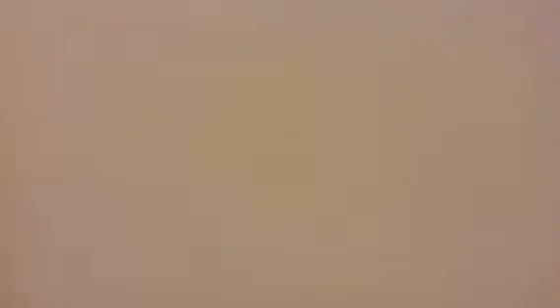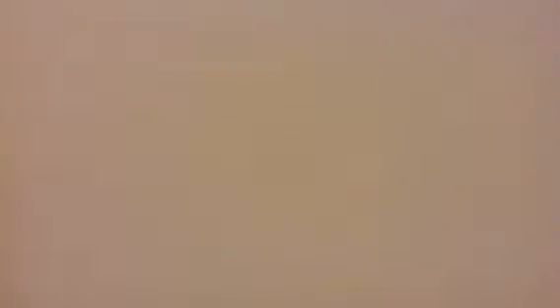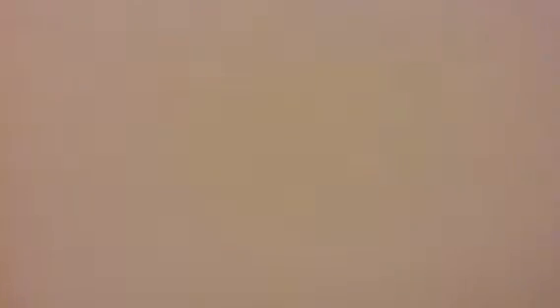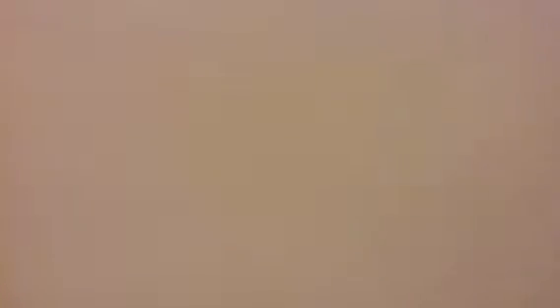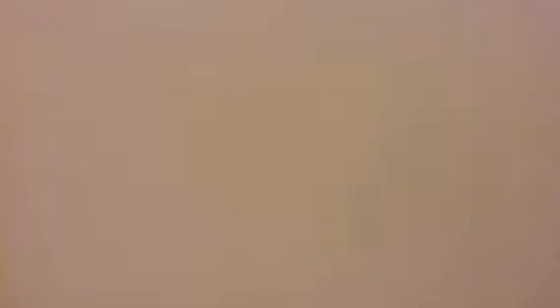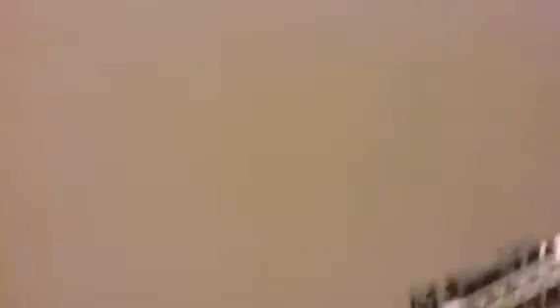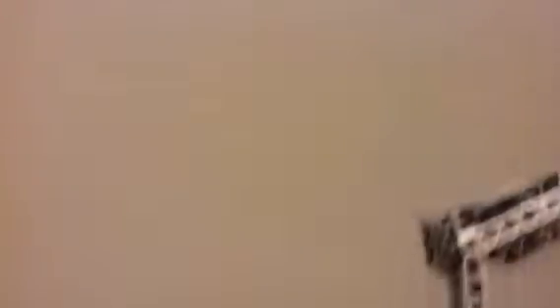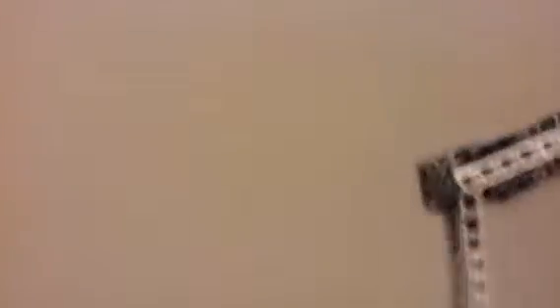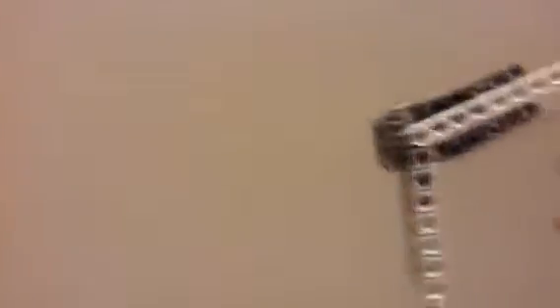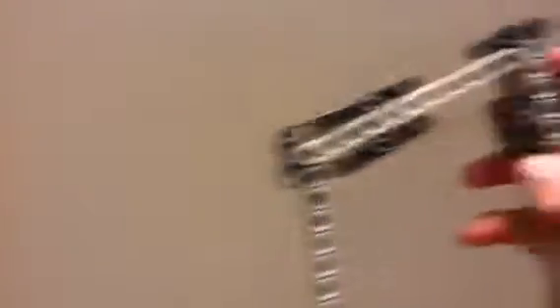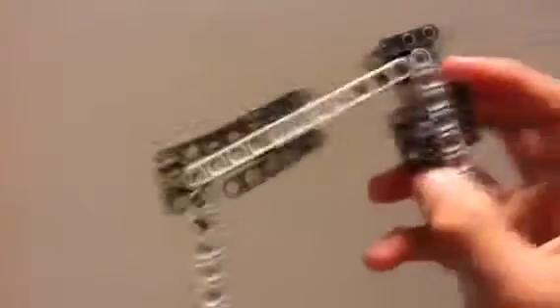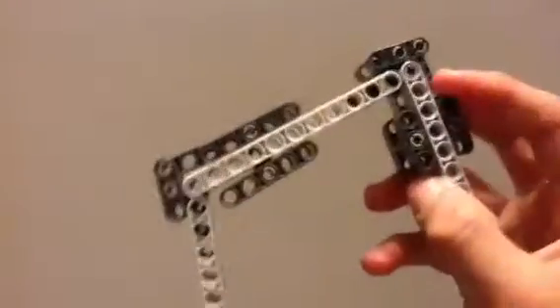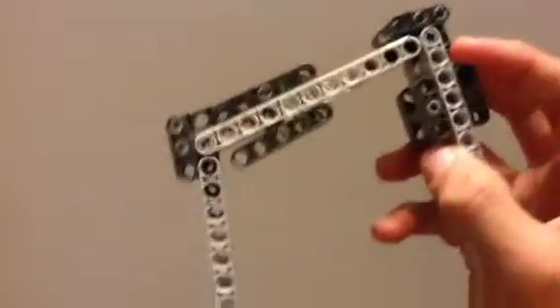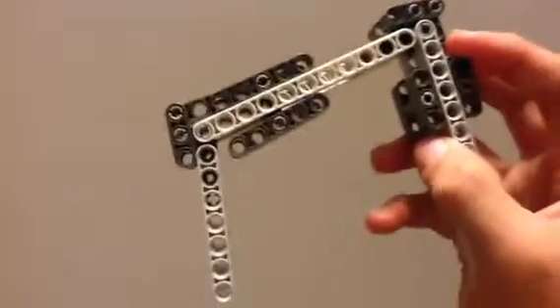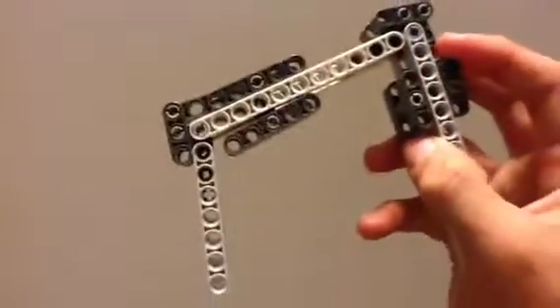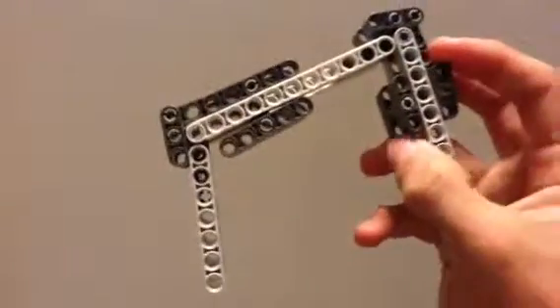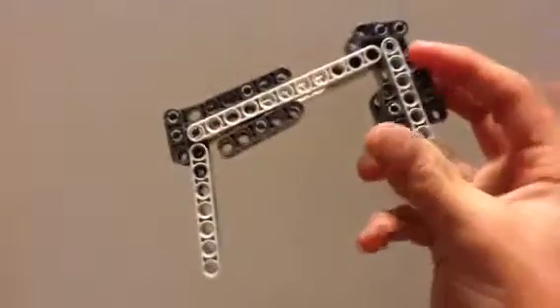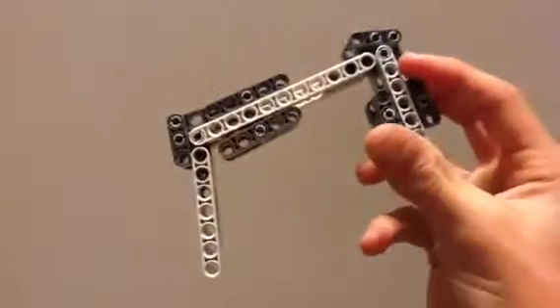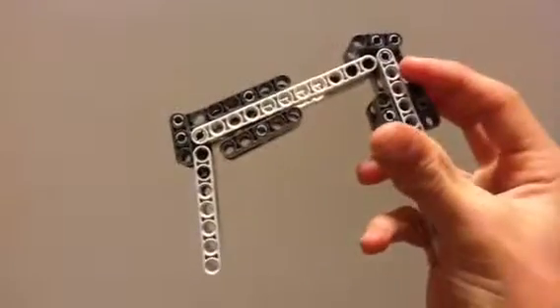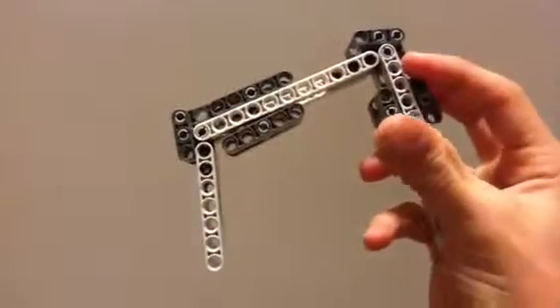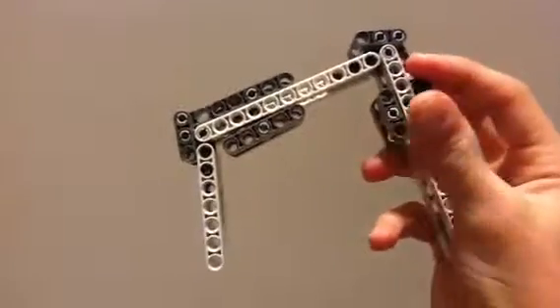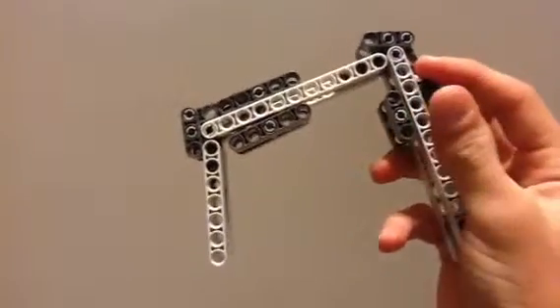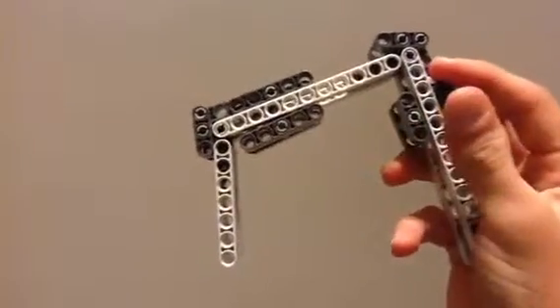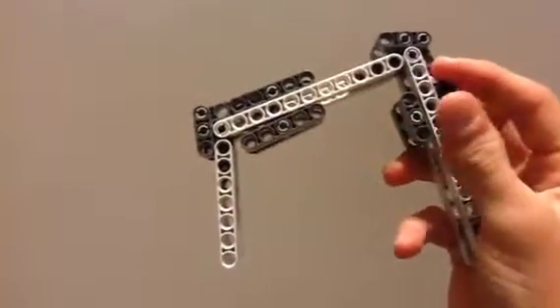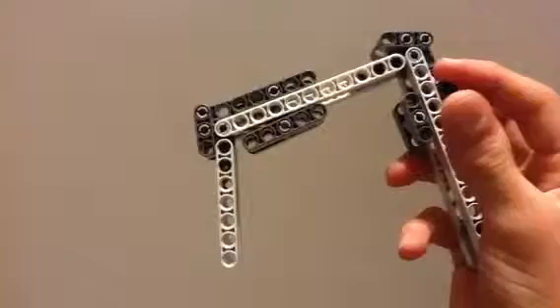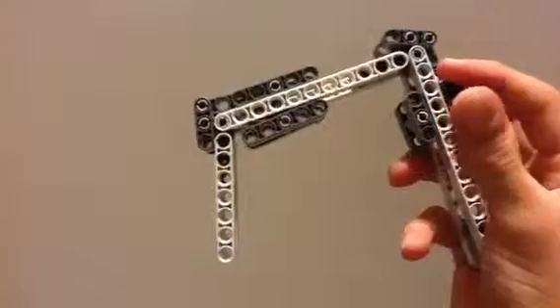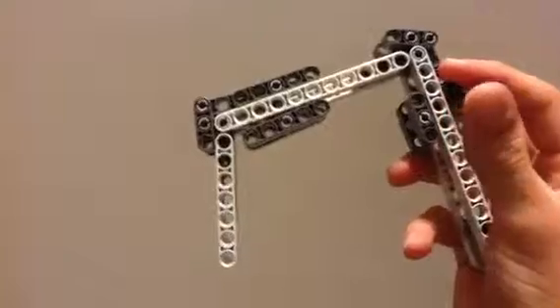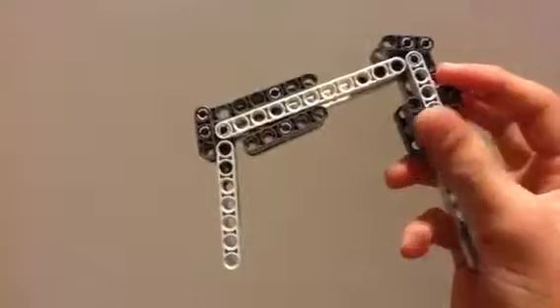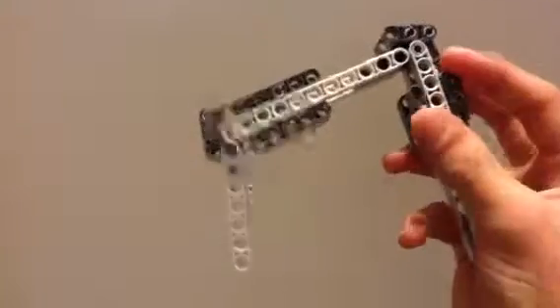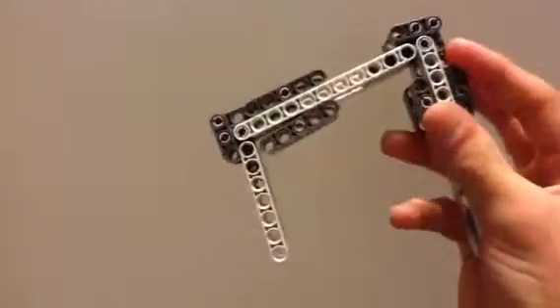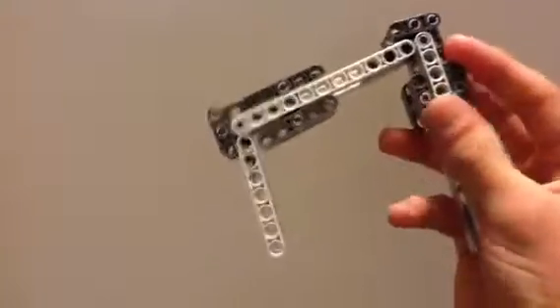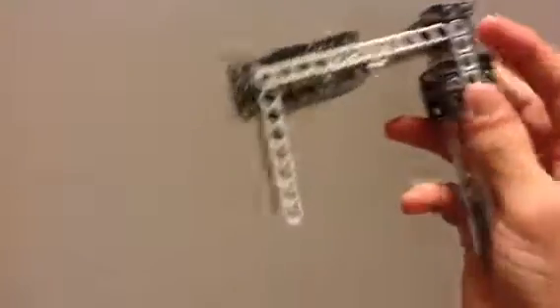This is a prototype for a finger using Lego Pneumatics.